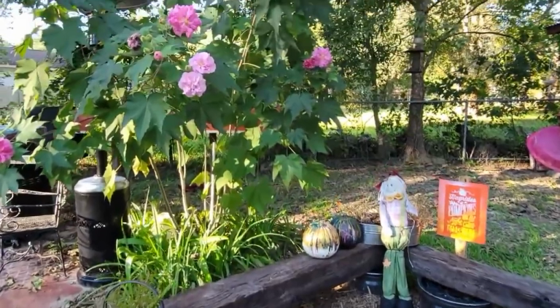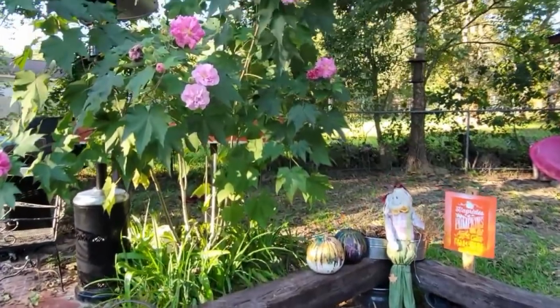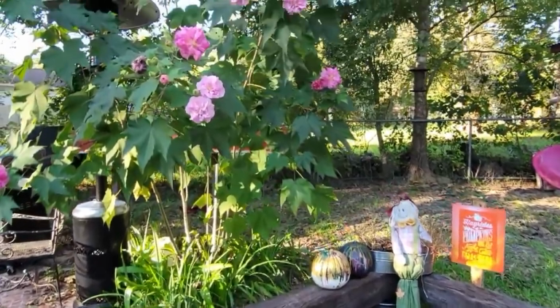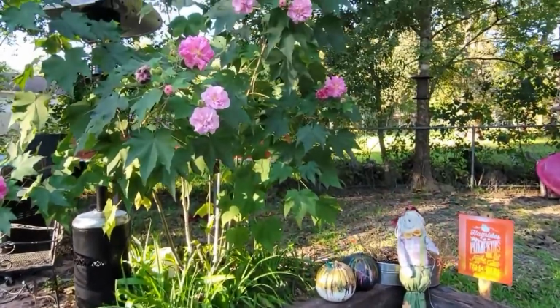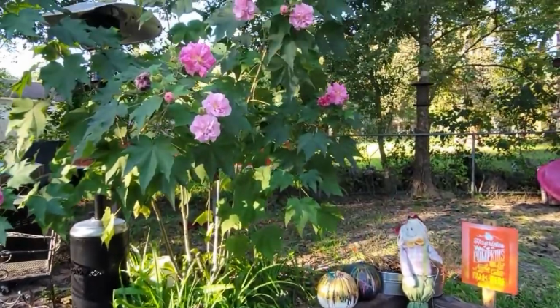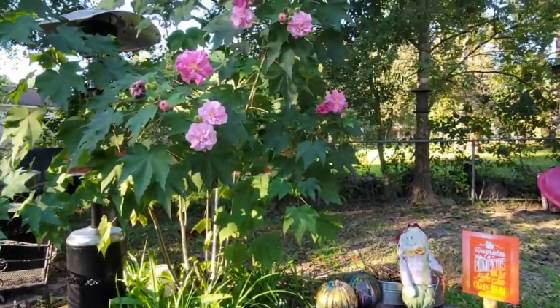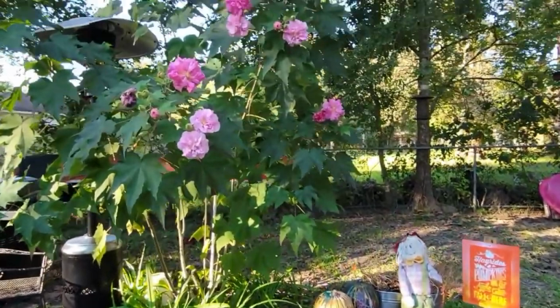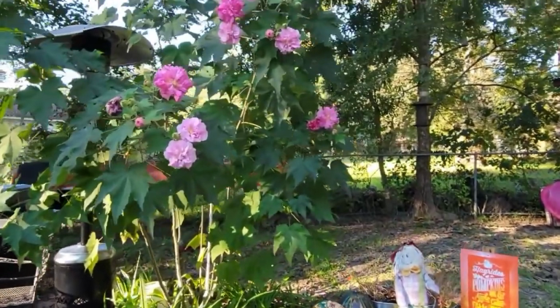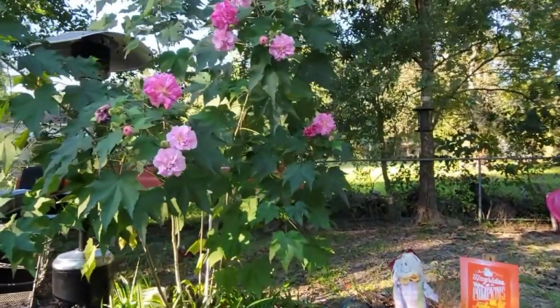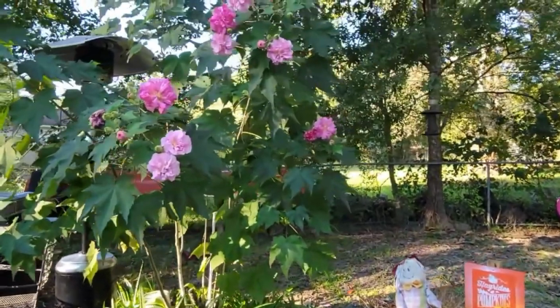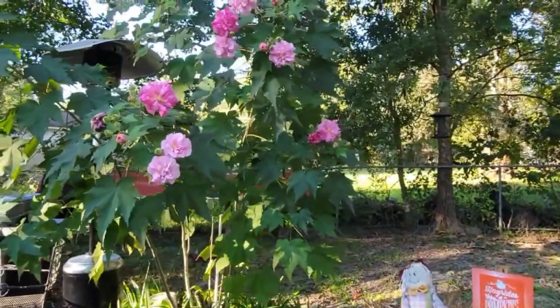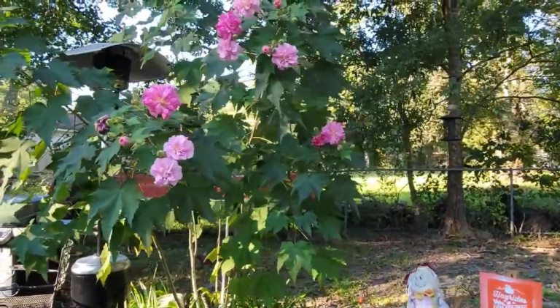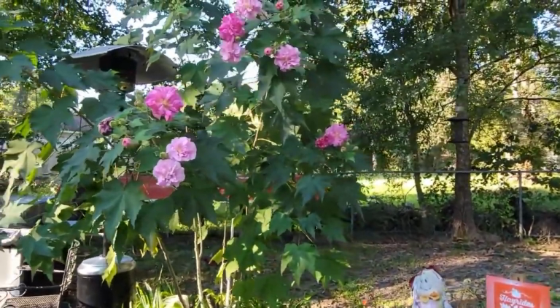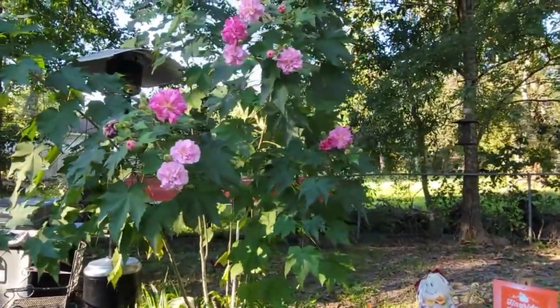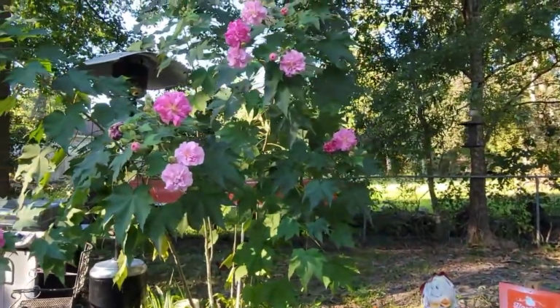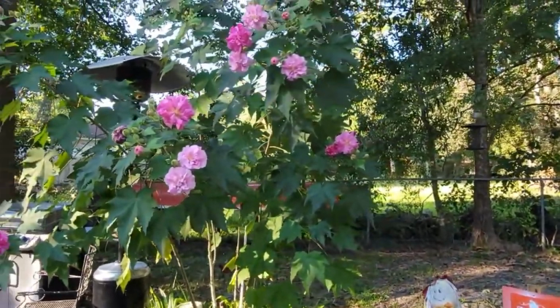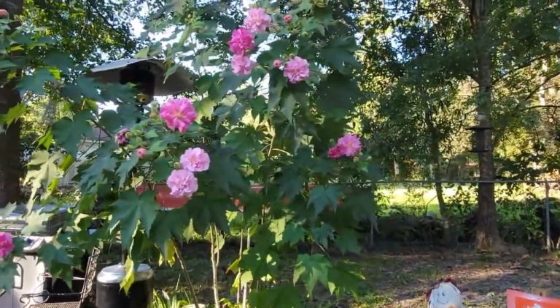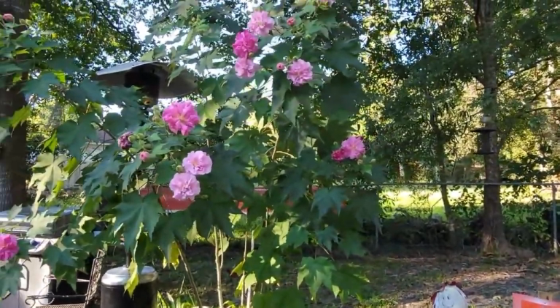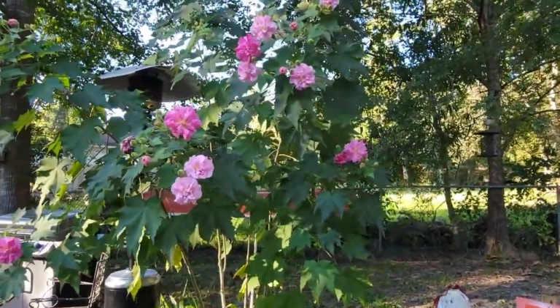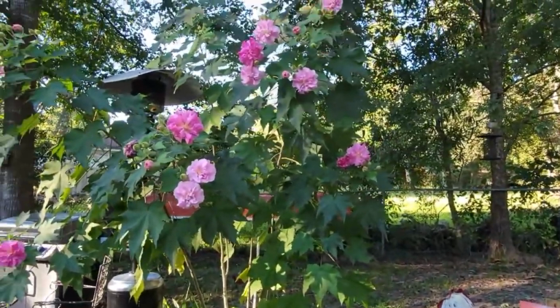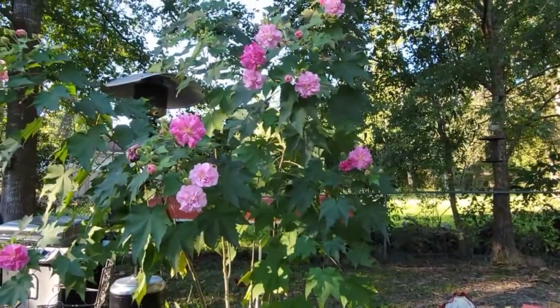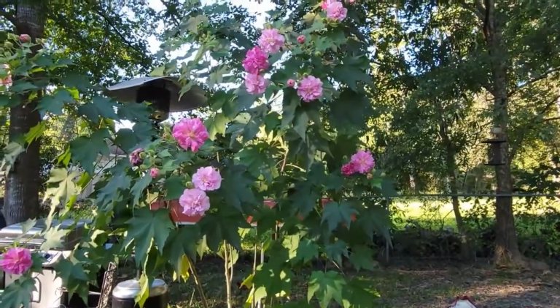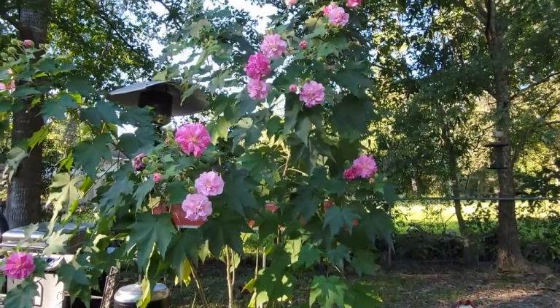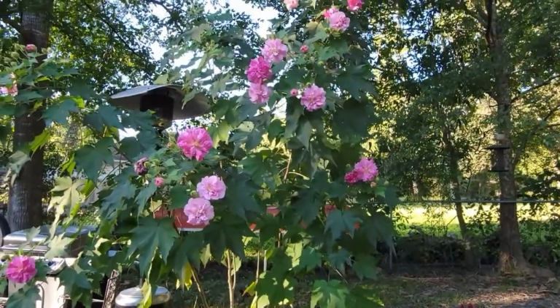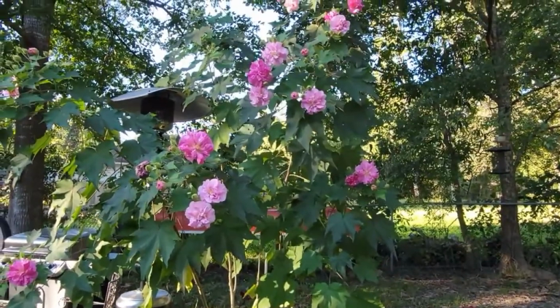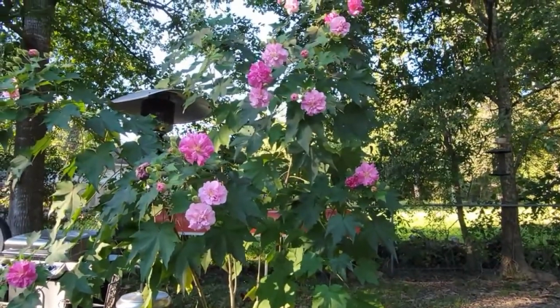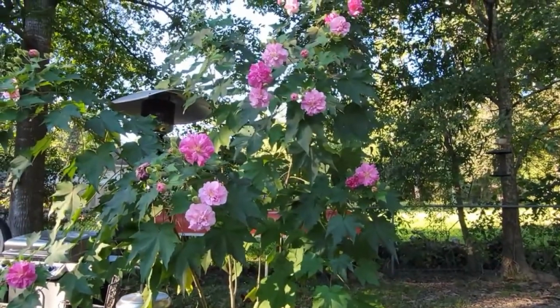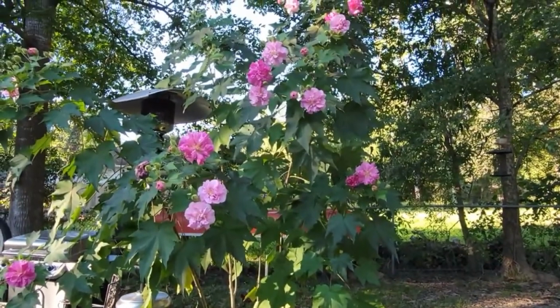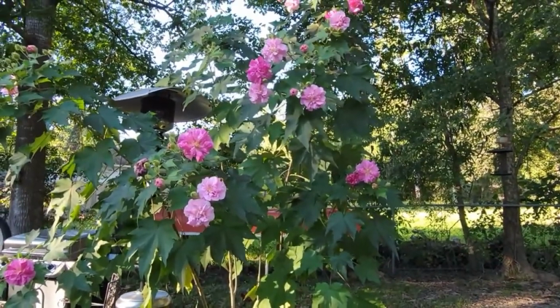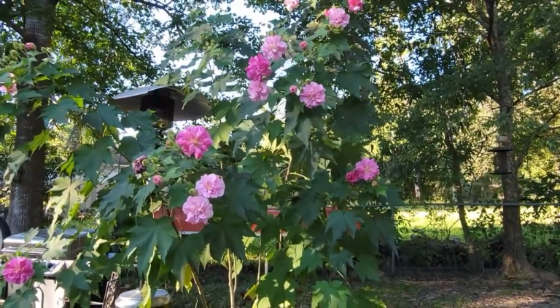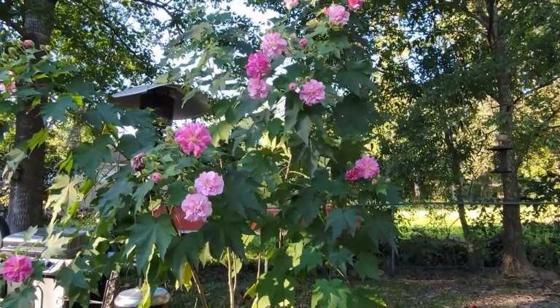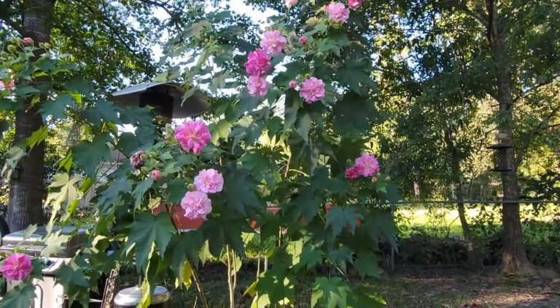Confederate Rose Hibiscus — some more blooms have opened. It's beautiful as always.